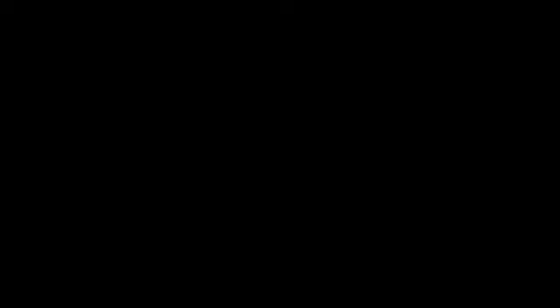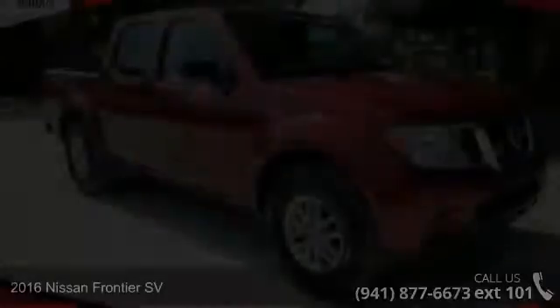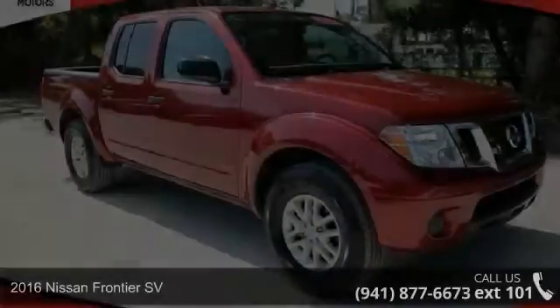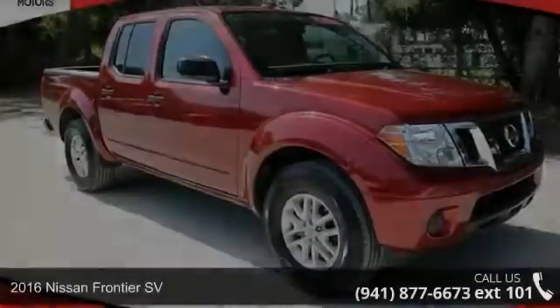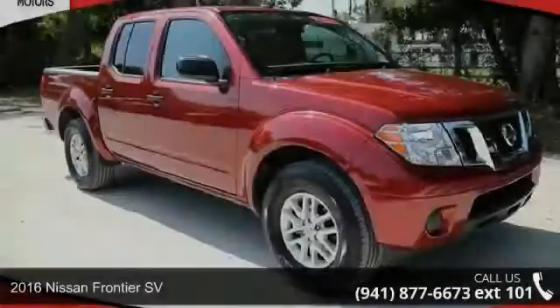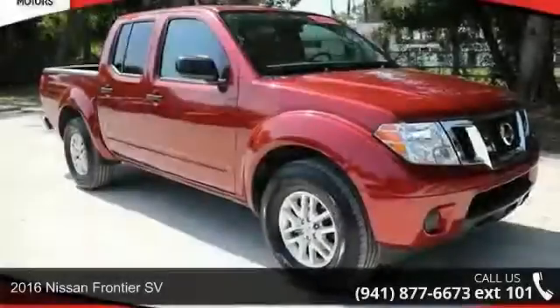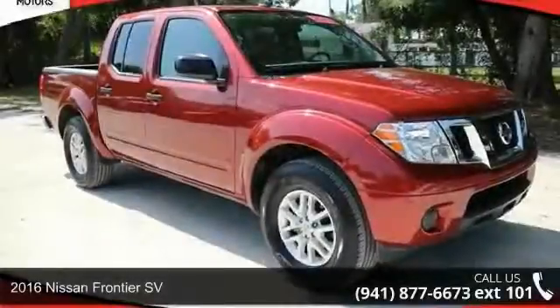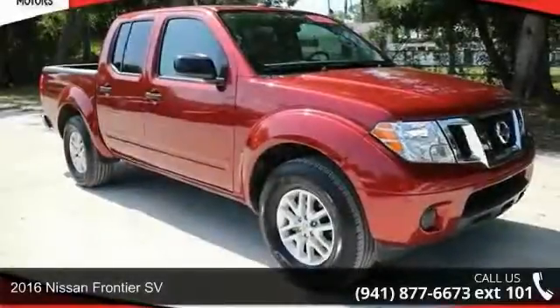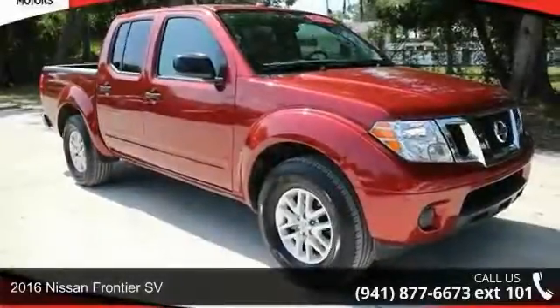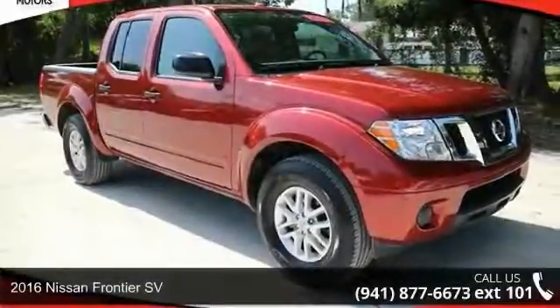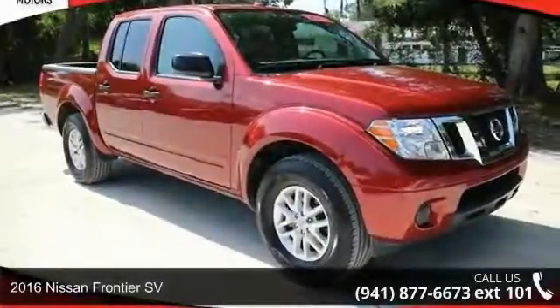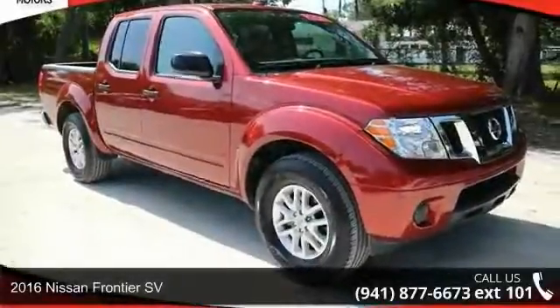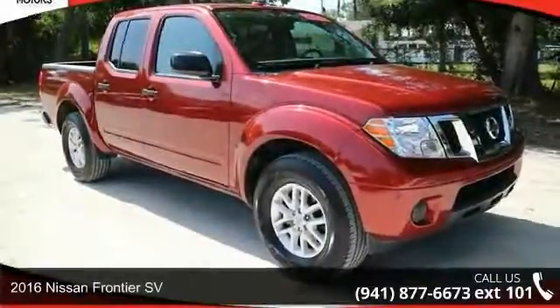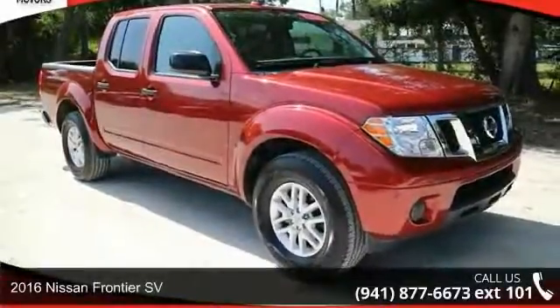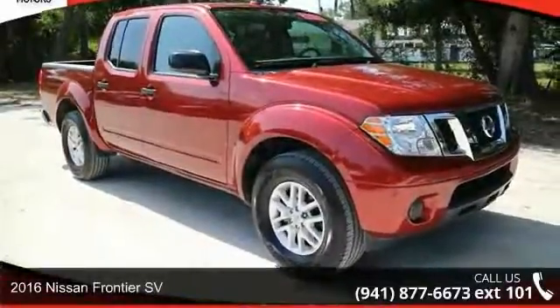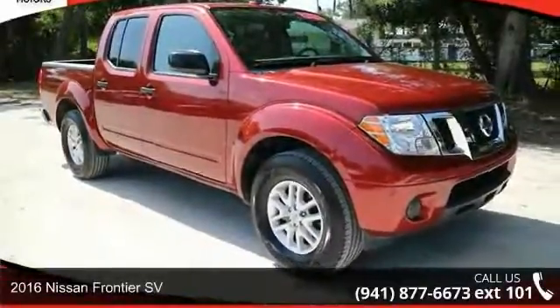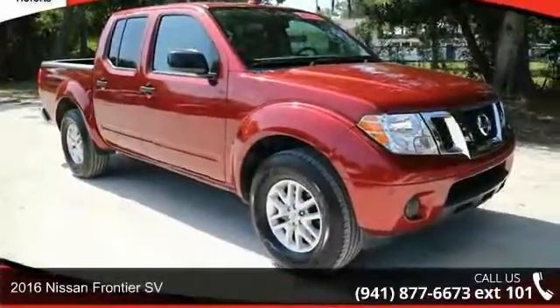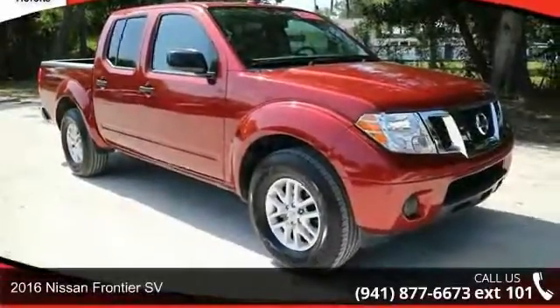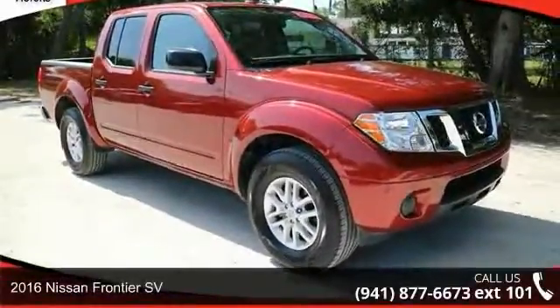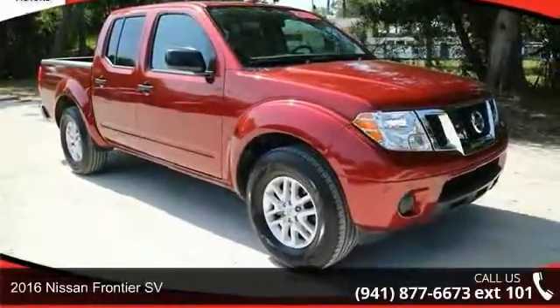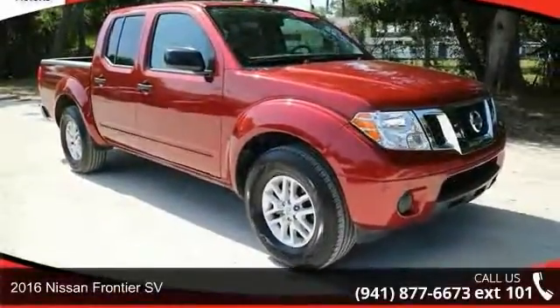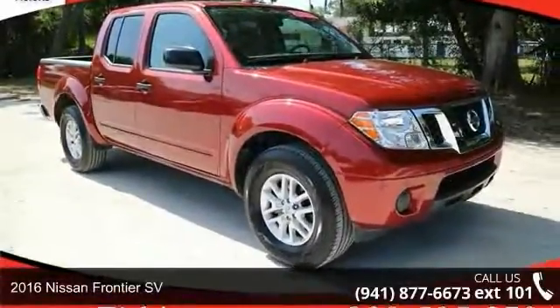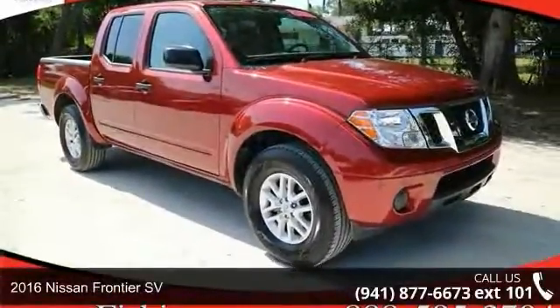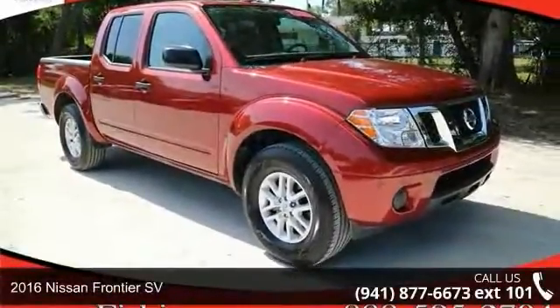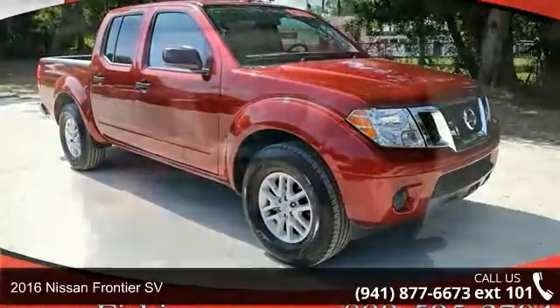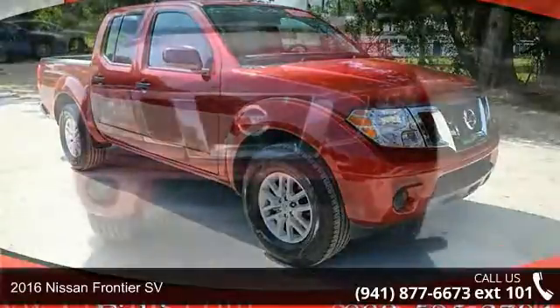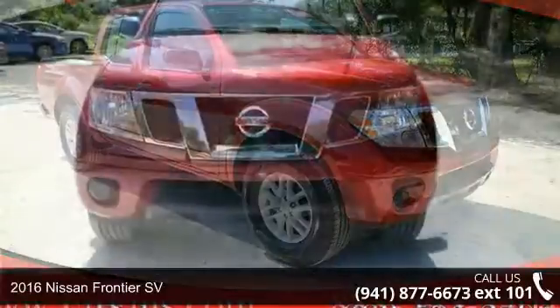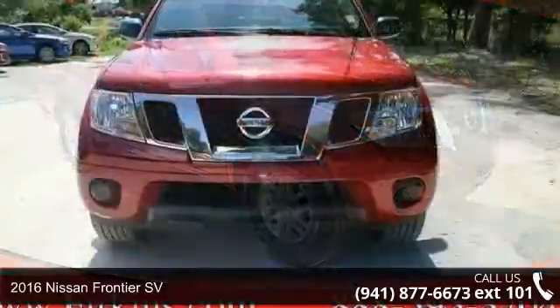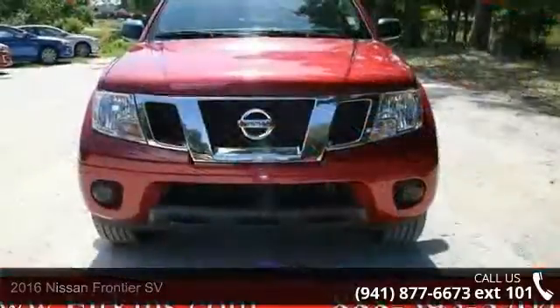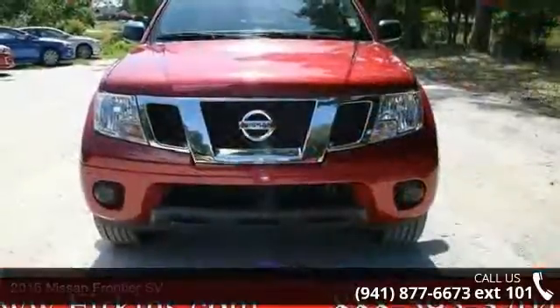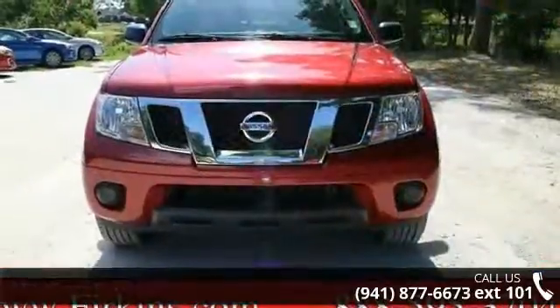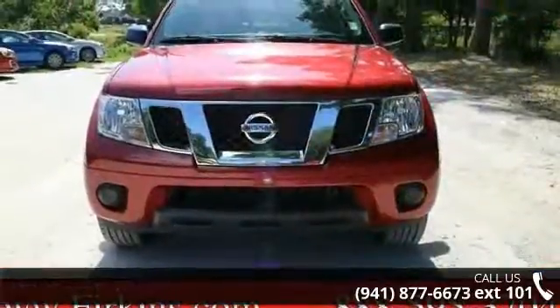Imagine yourself in this 2016 Nissan Frontier SV. This may be the set of wheels you've been looking for.